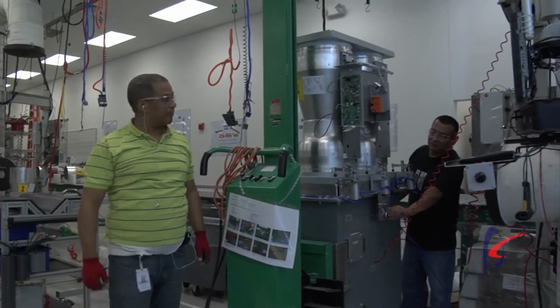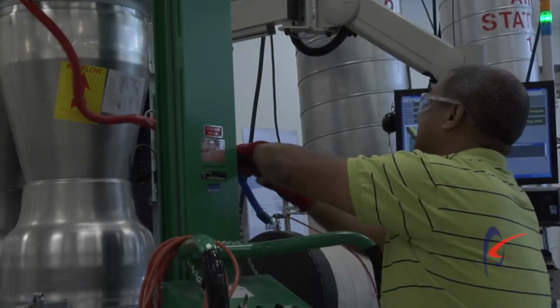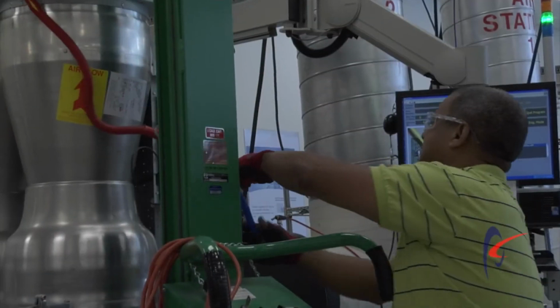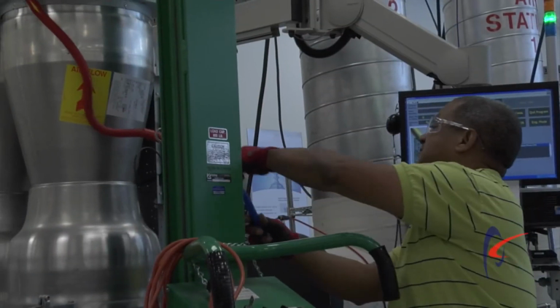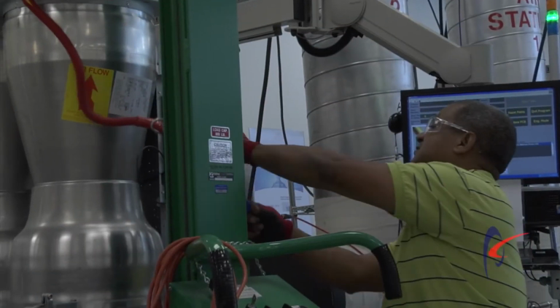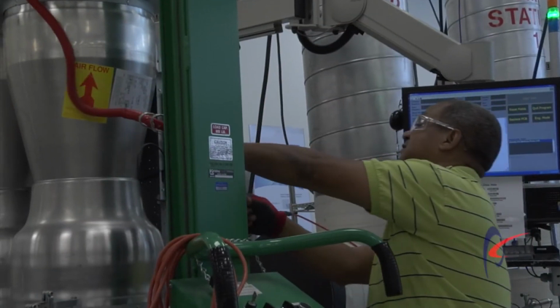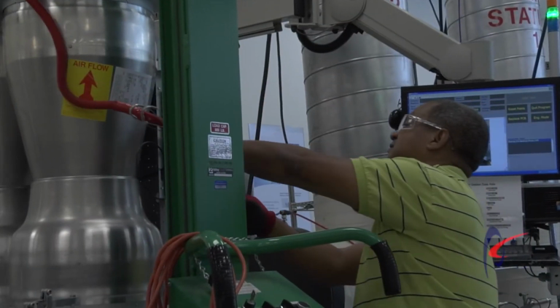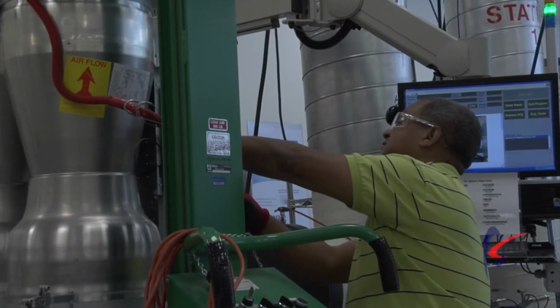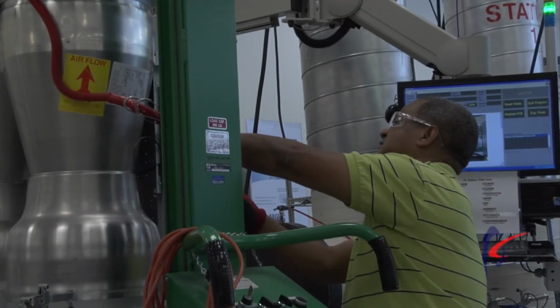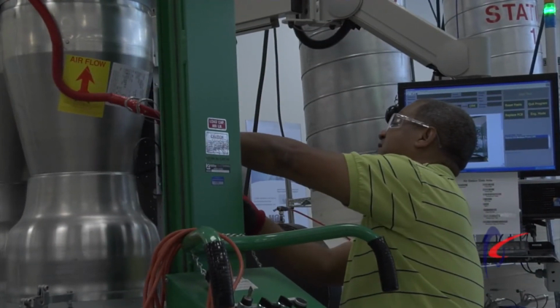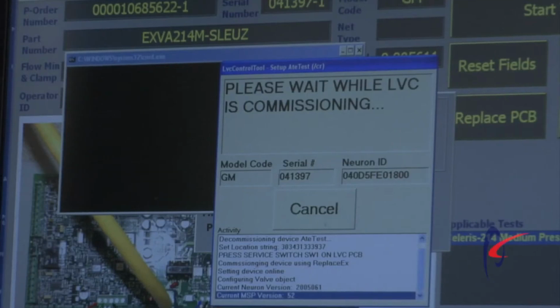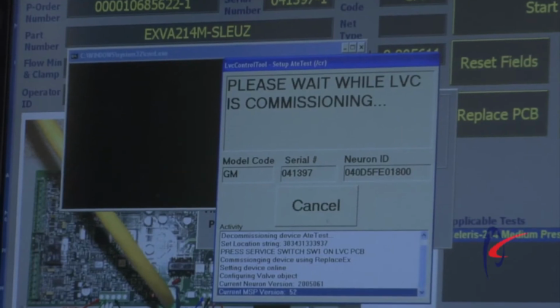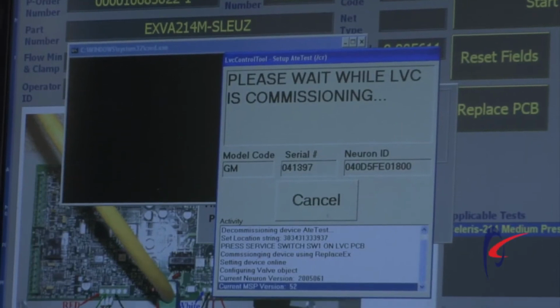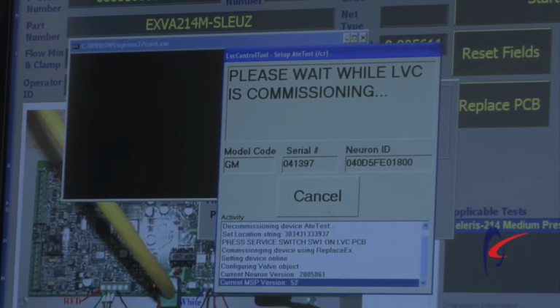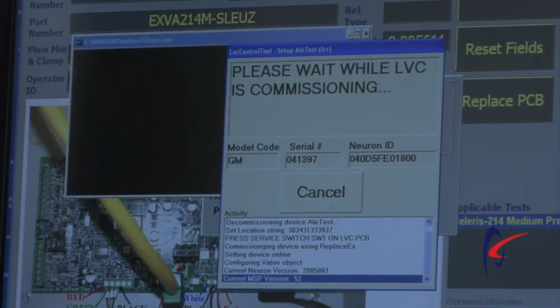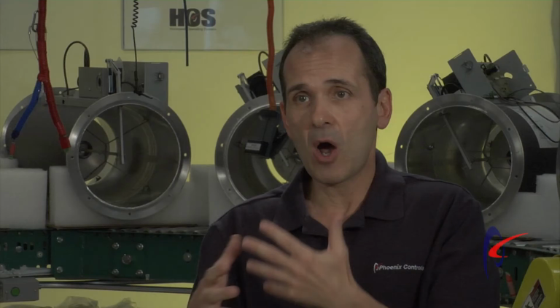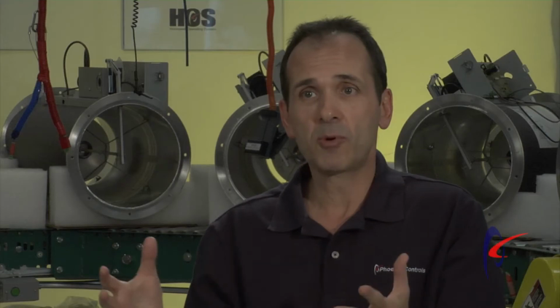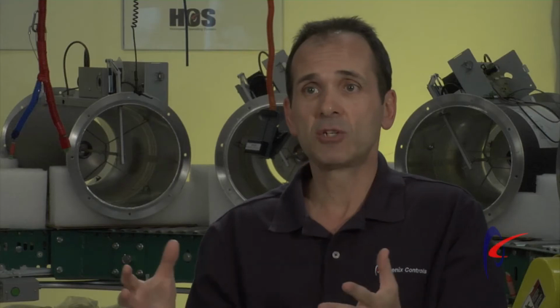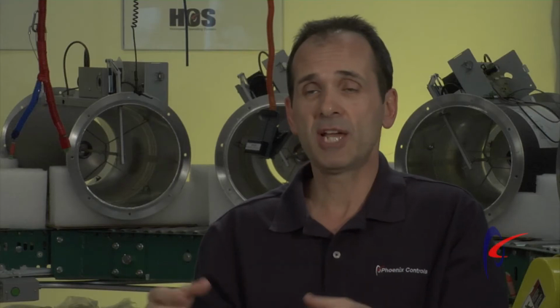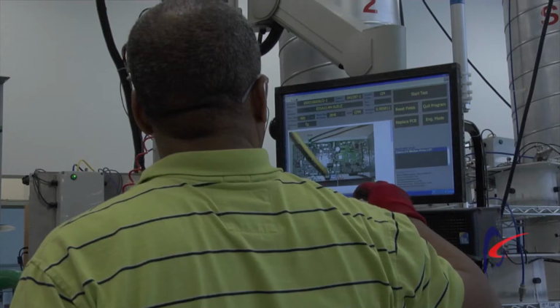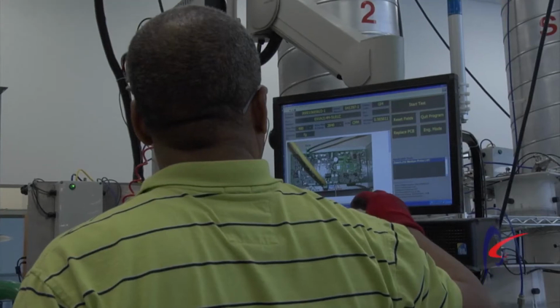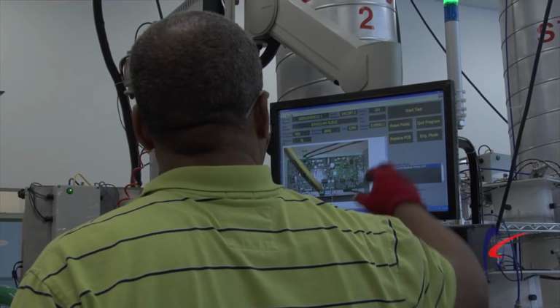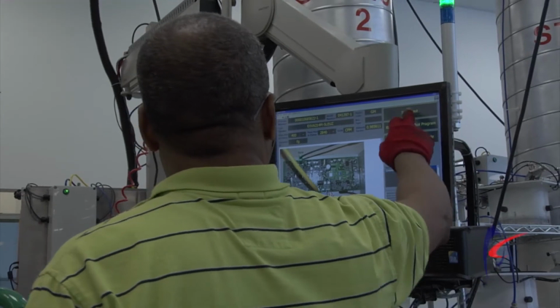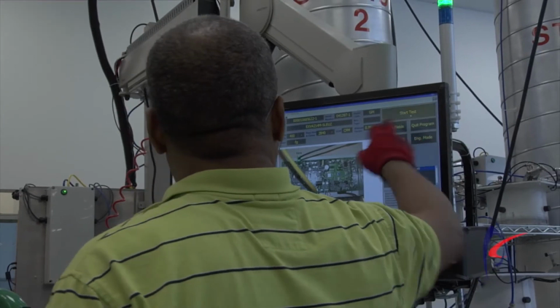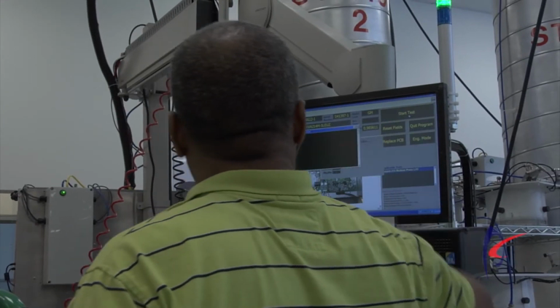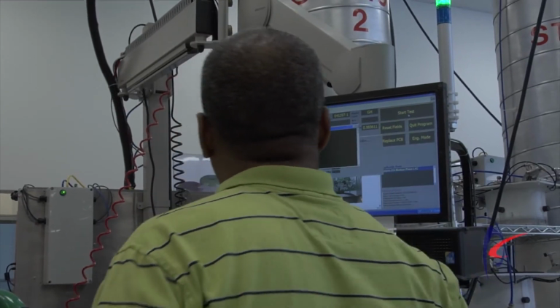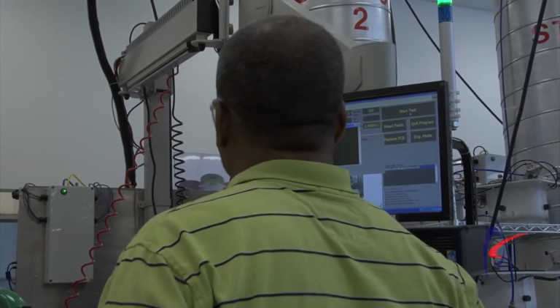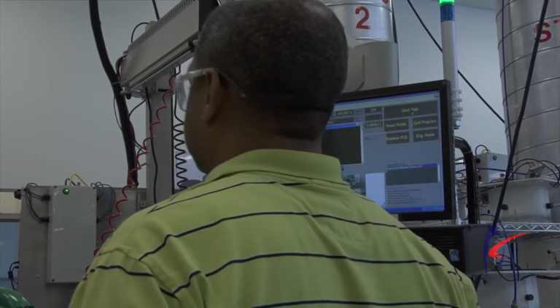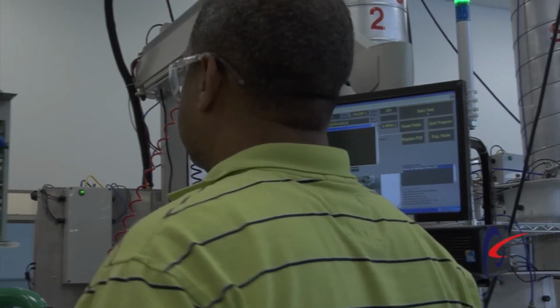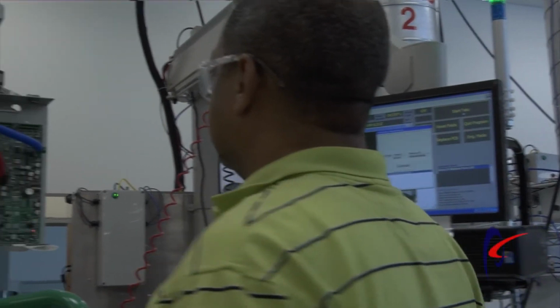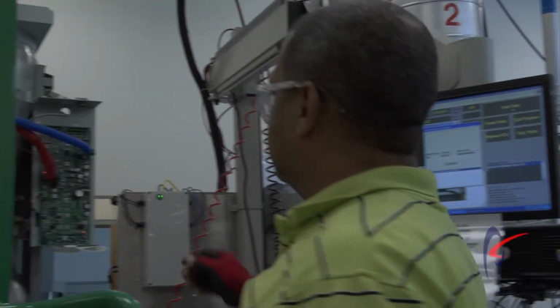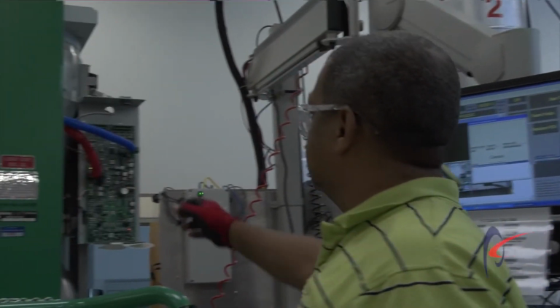We then connect all the electrical connections and run a full operational test similar to how the customer would operate the valve in the field.